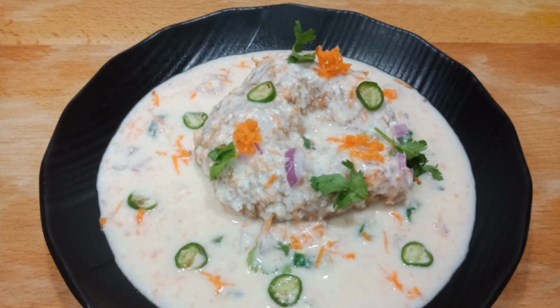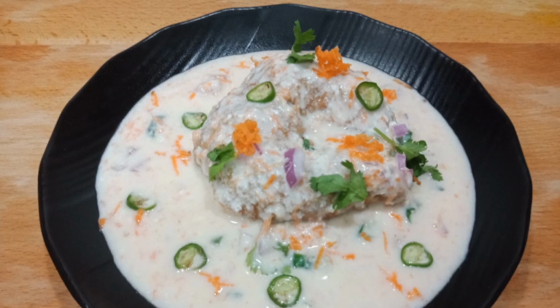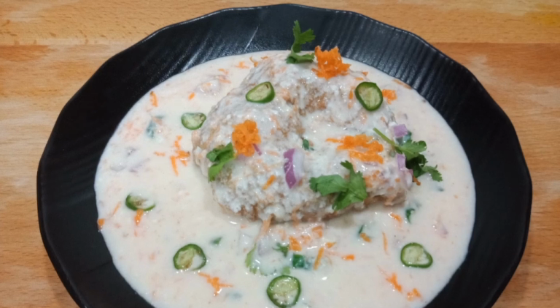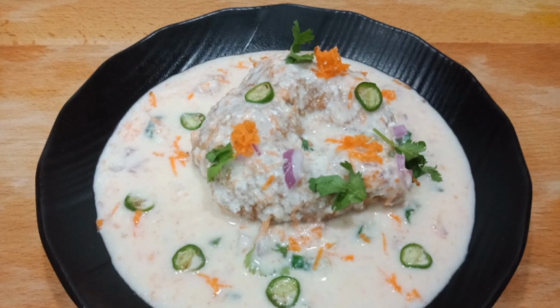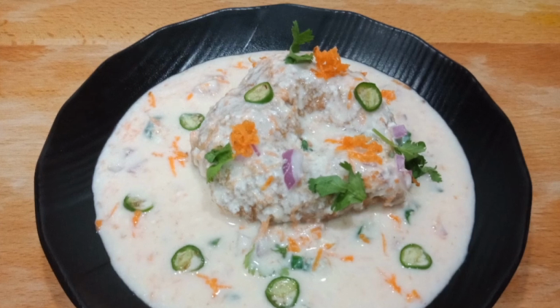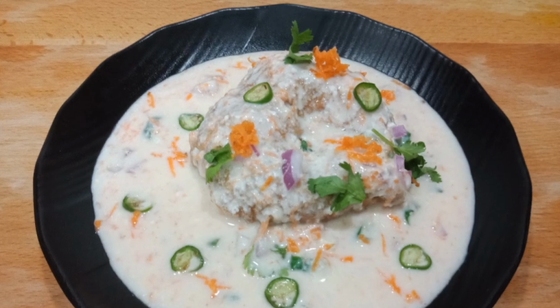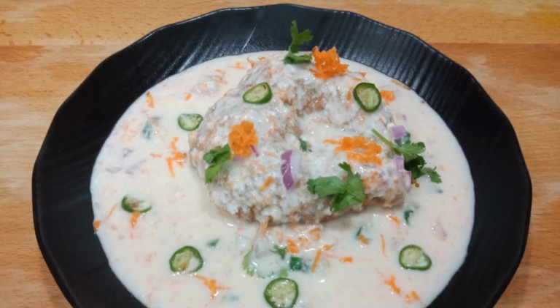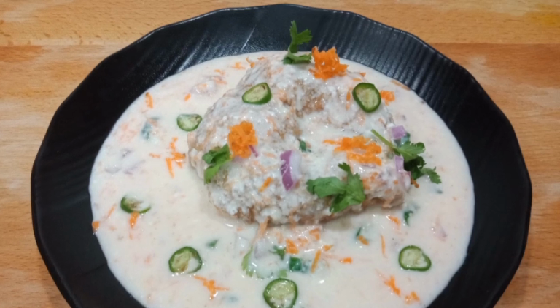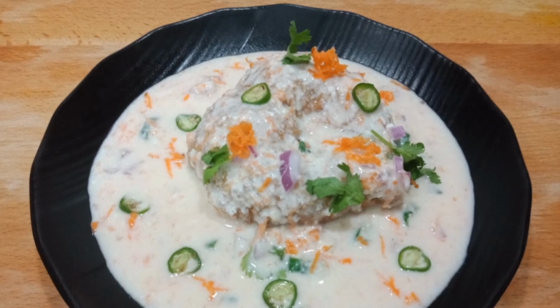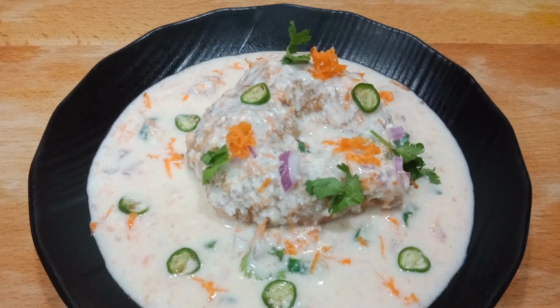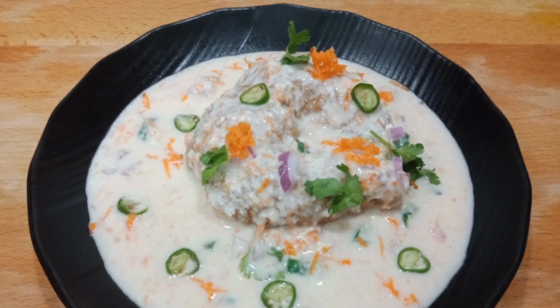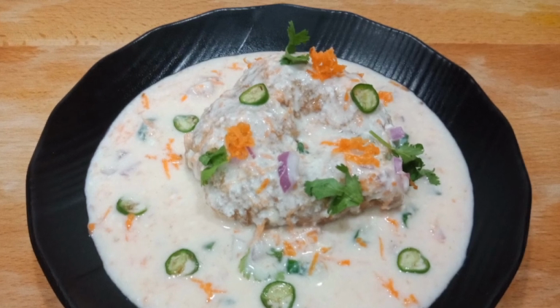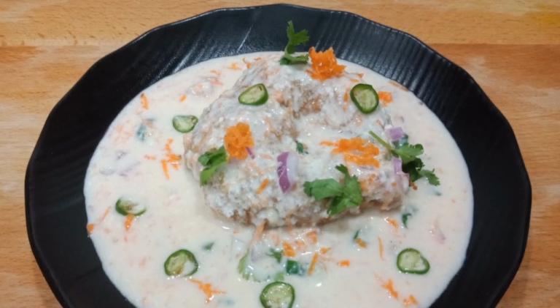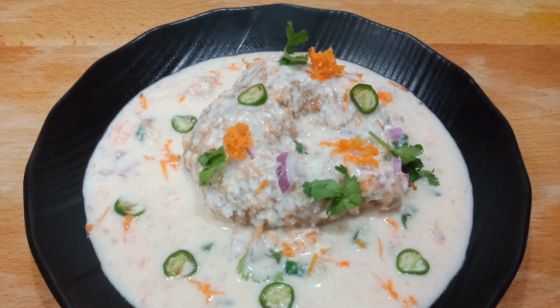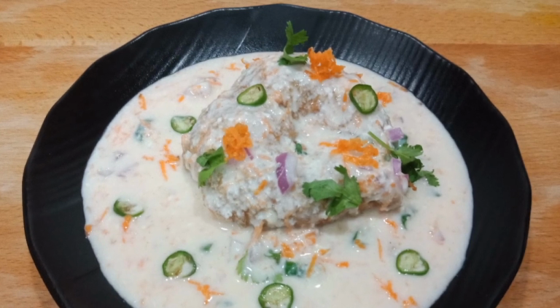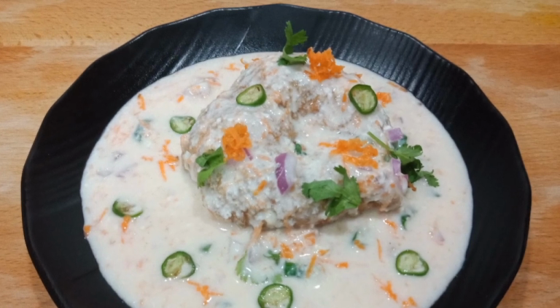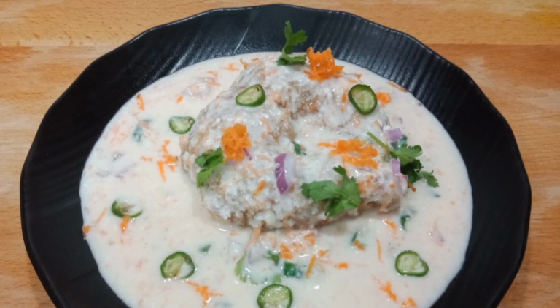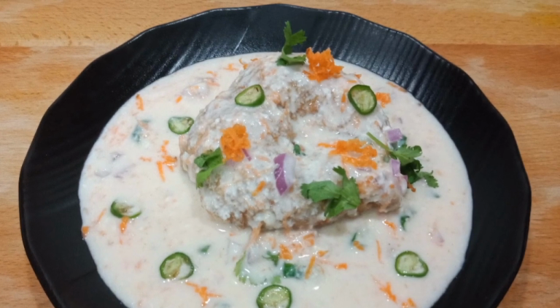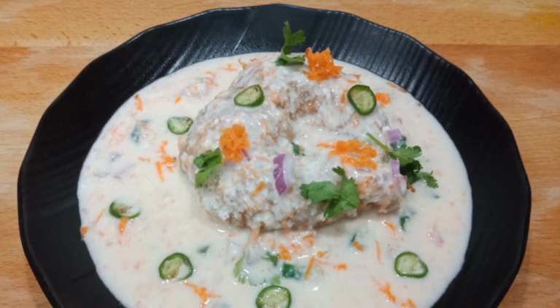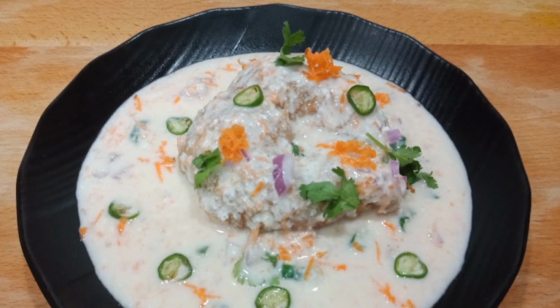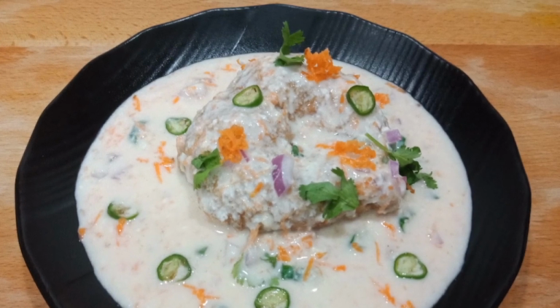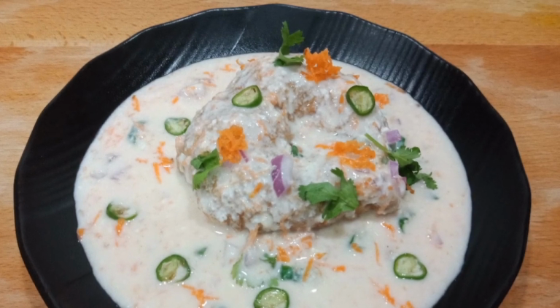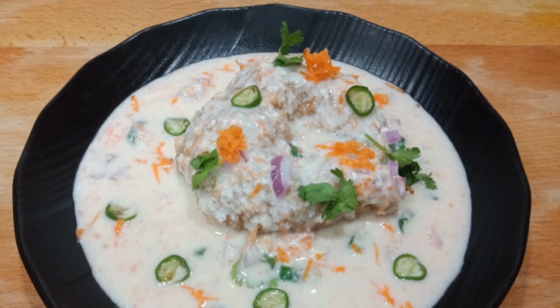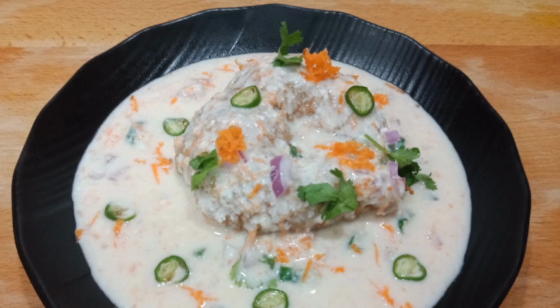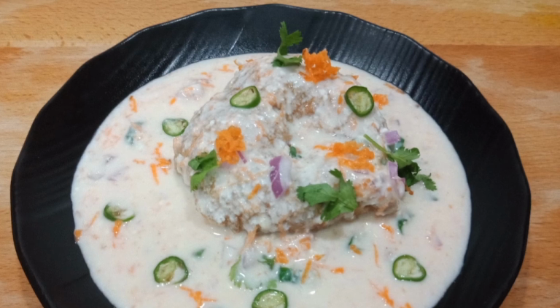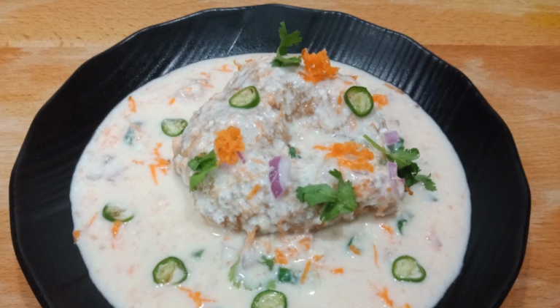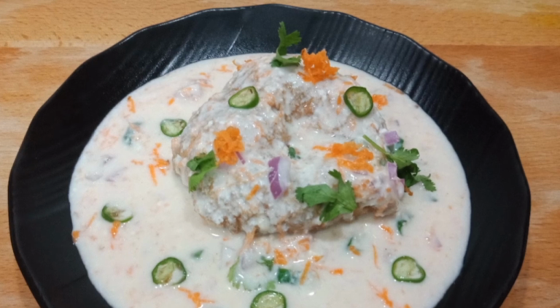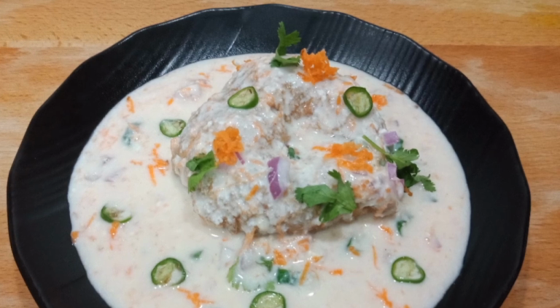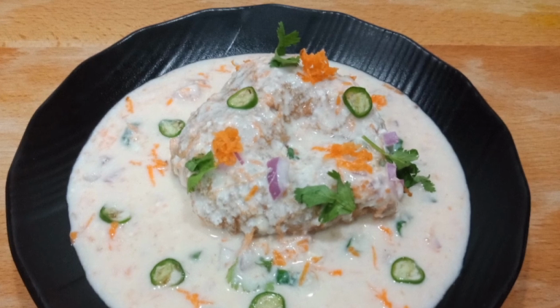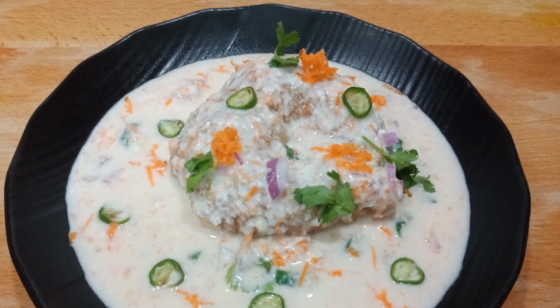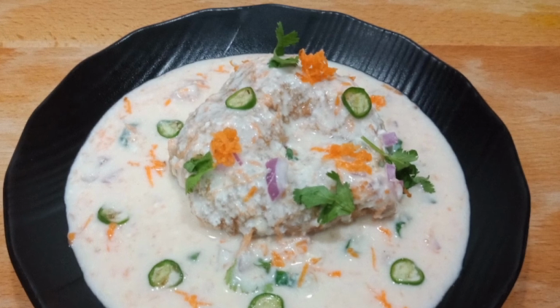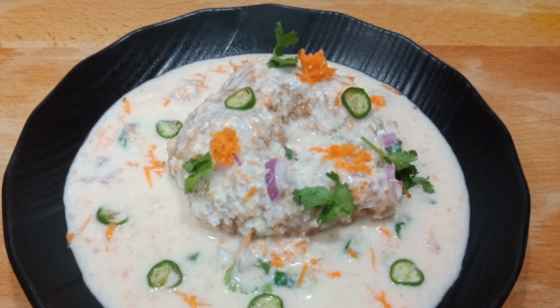Hello friends, if you subscribe to my channel, please don't forget to subscribe. Let's see how this recipe is.